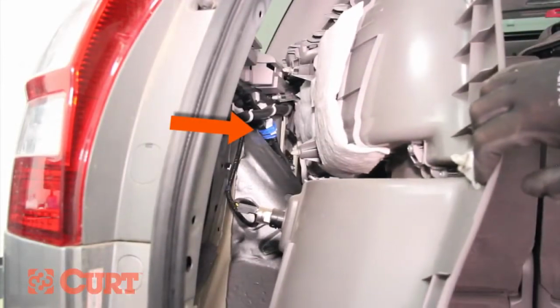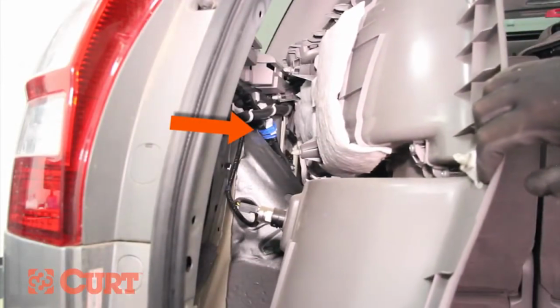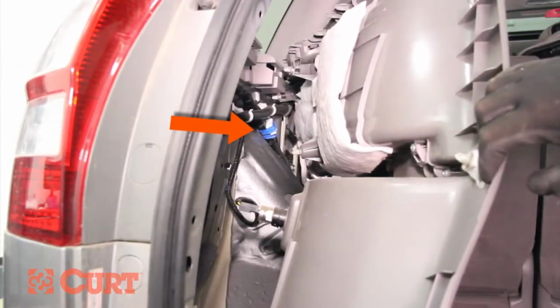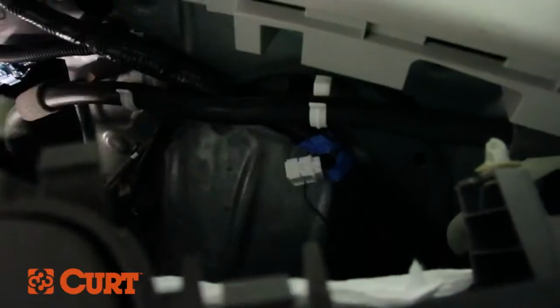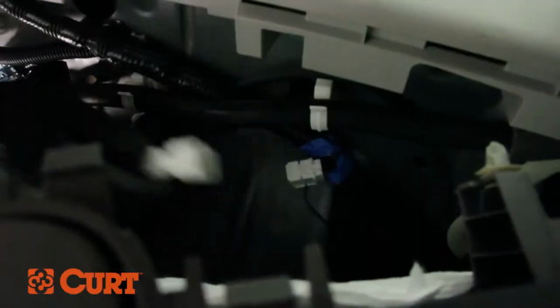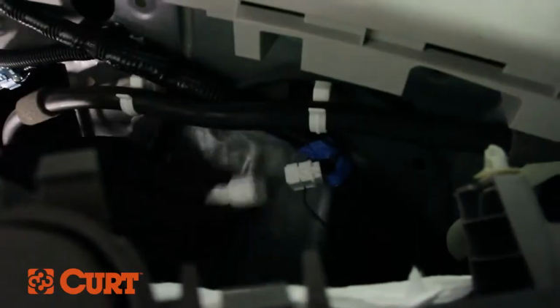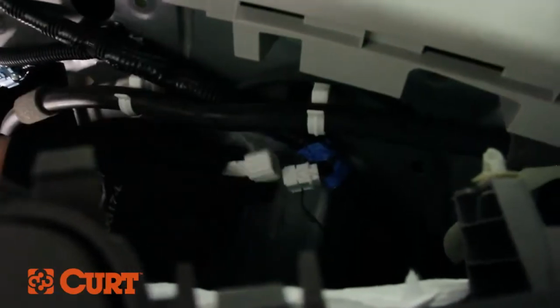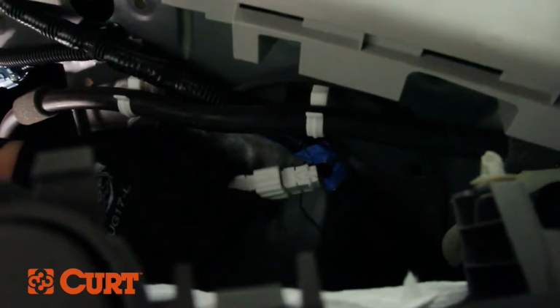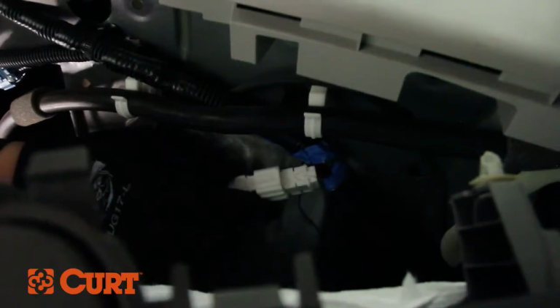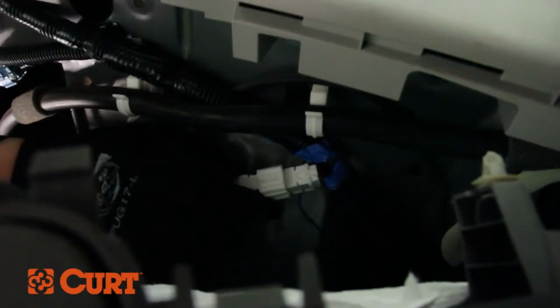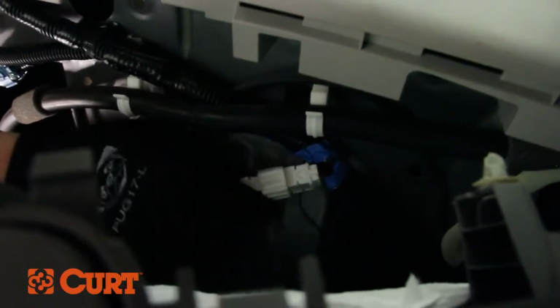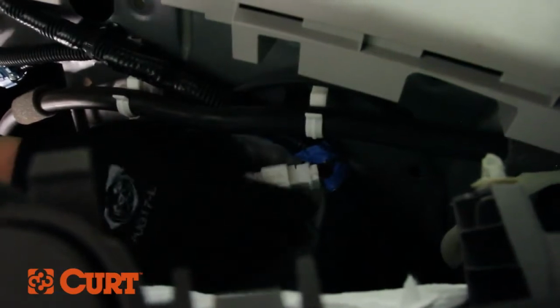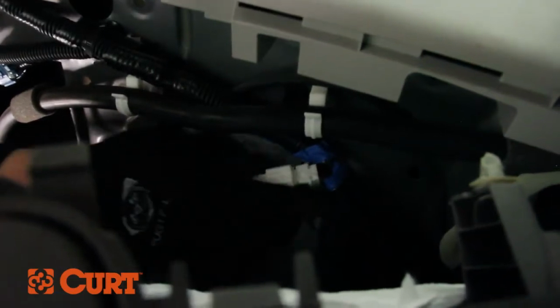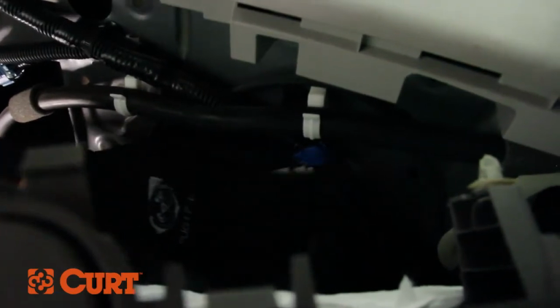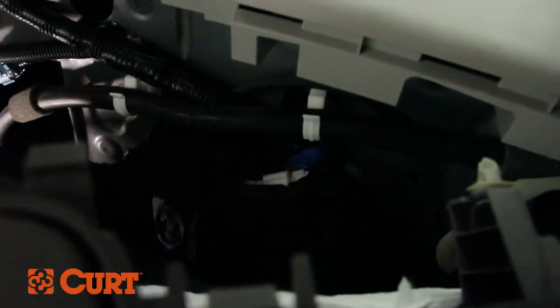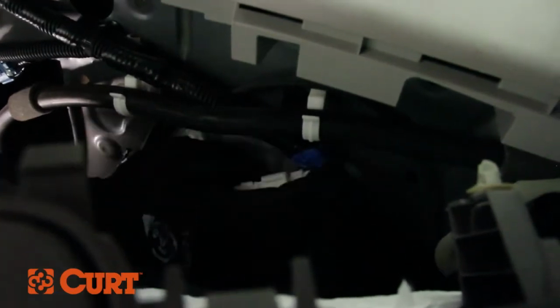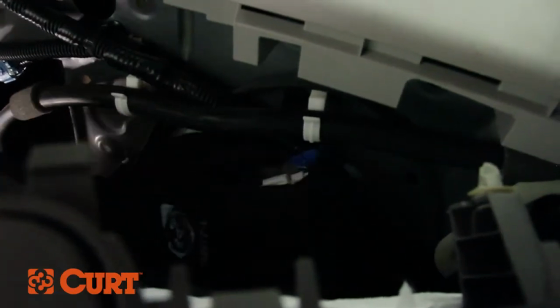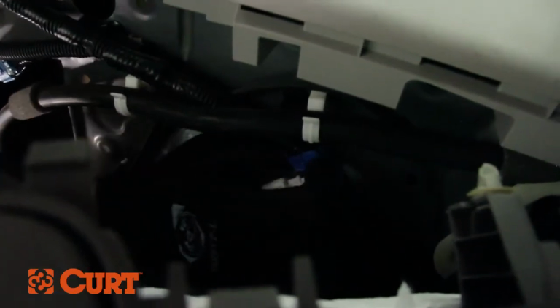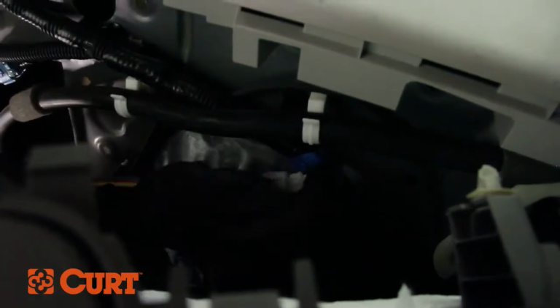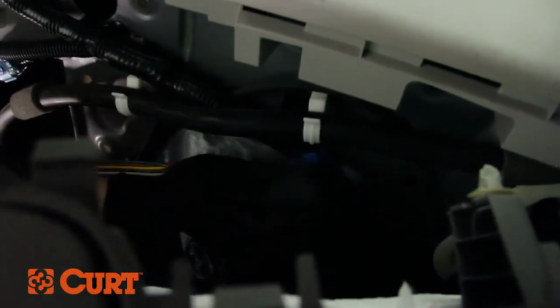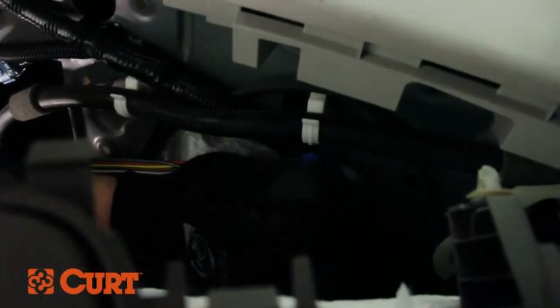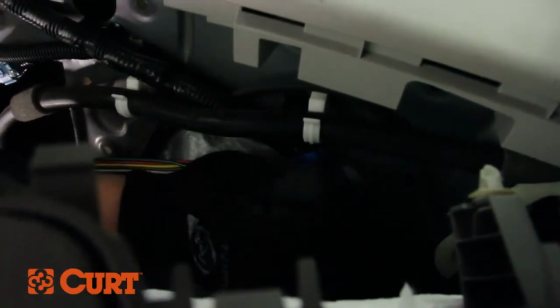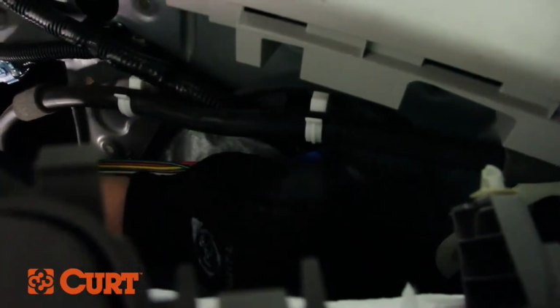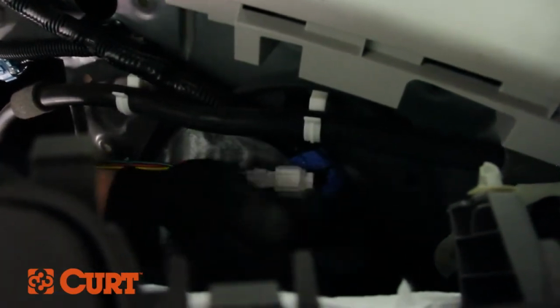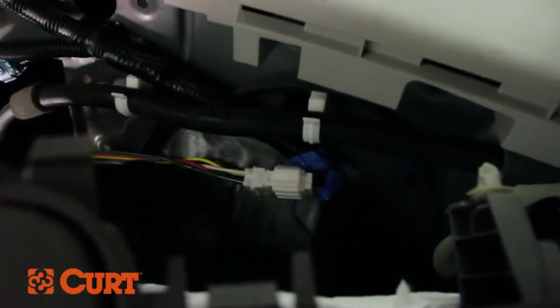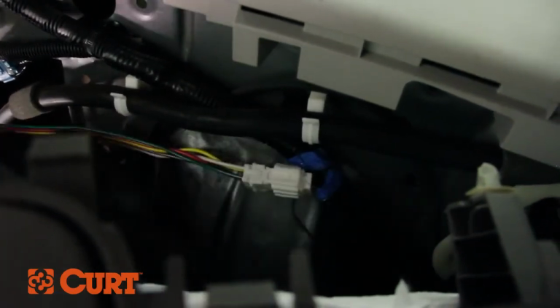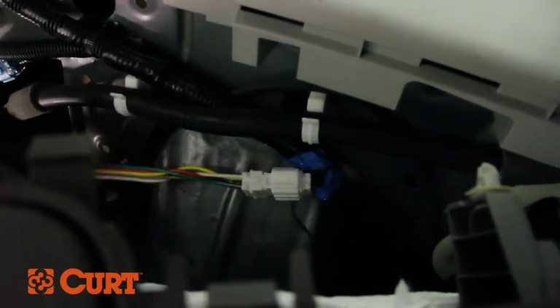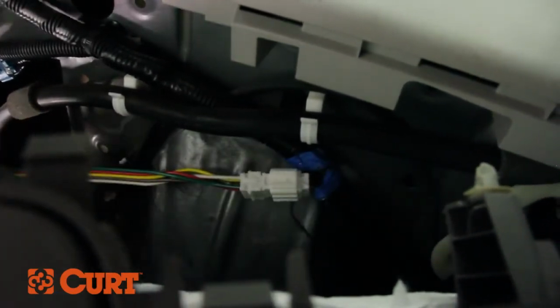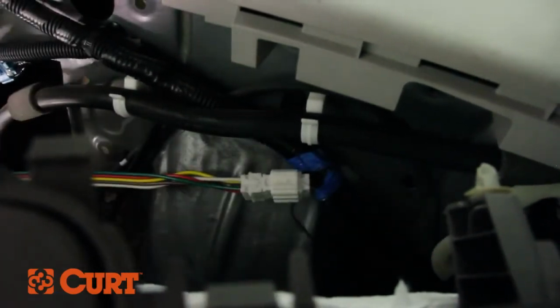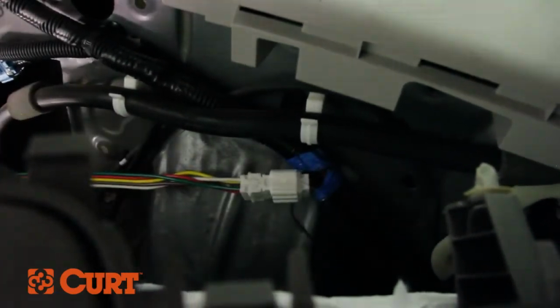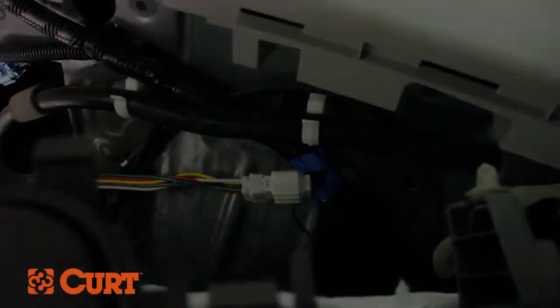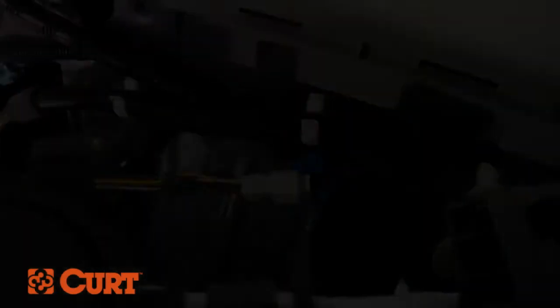Plug the T-Connector into the vehicle's electrical housing, making sure they are locked together. Be careful not to damage the locking tabs.